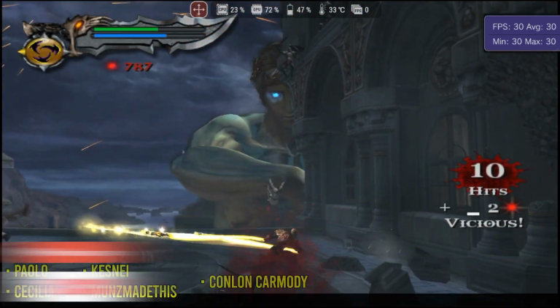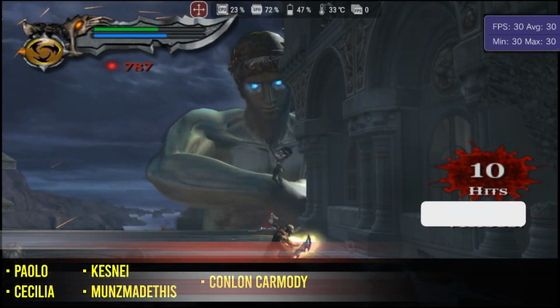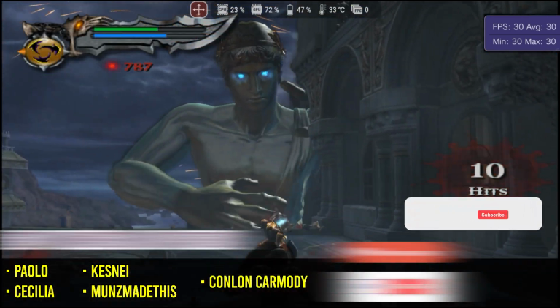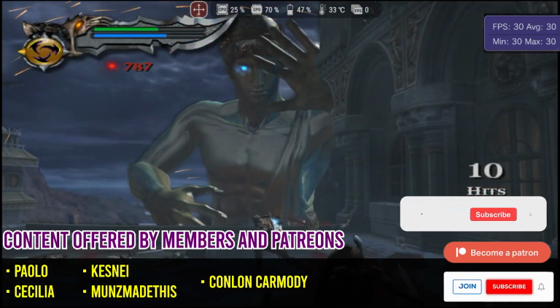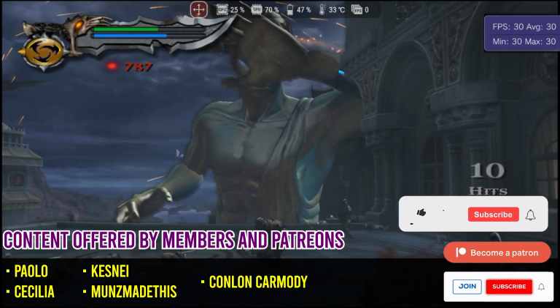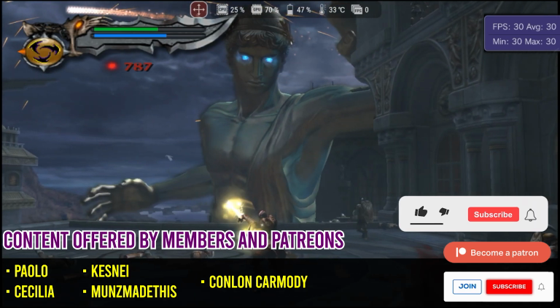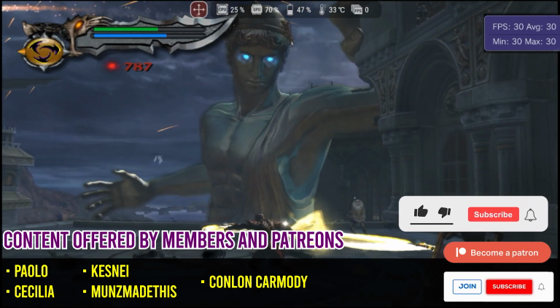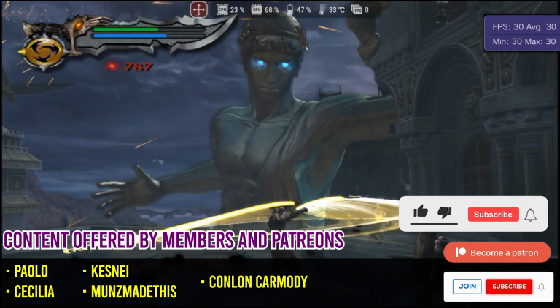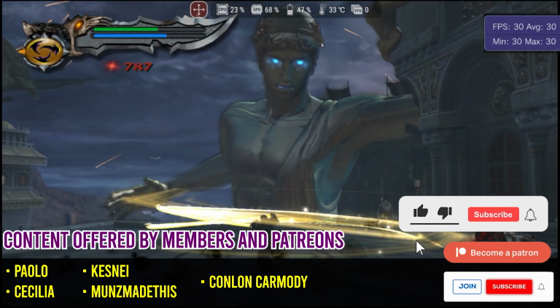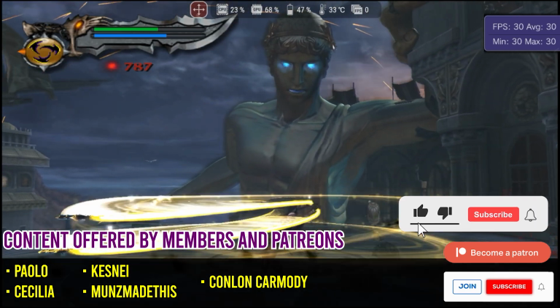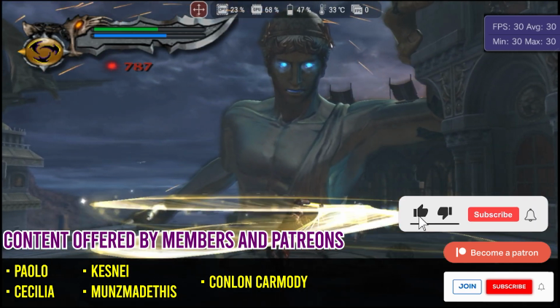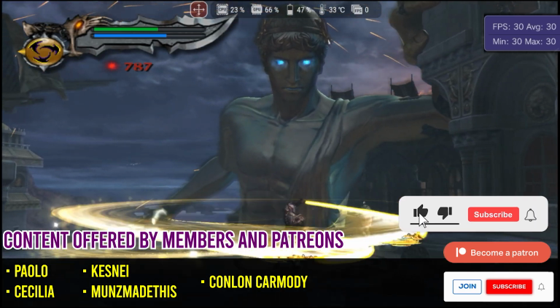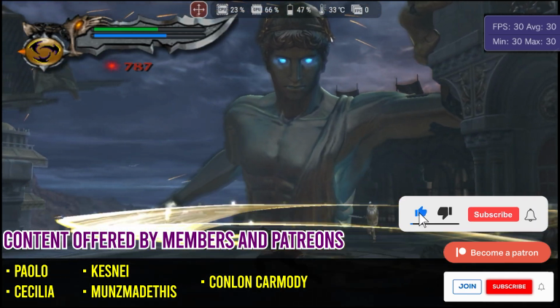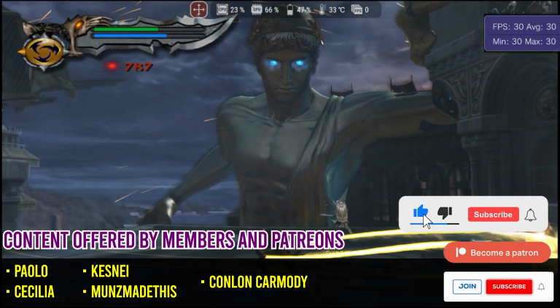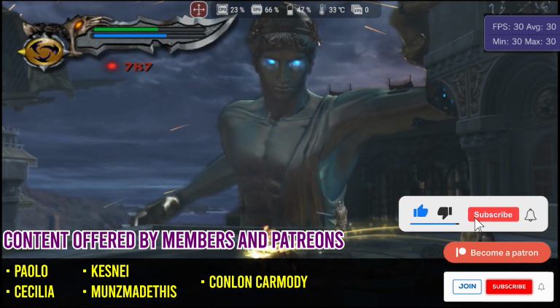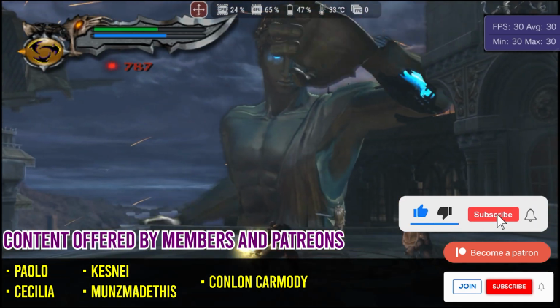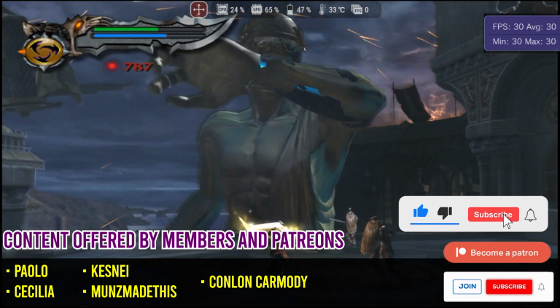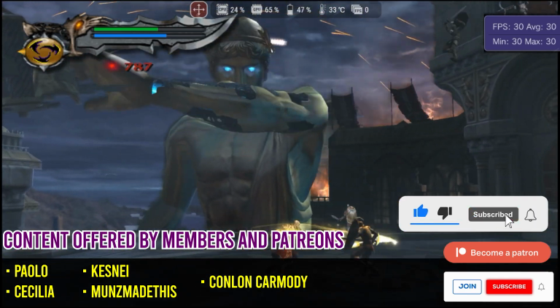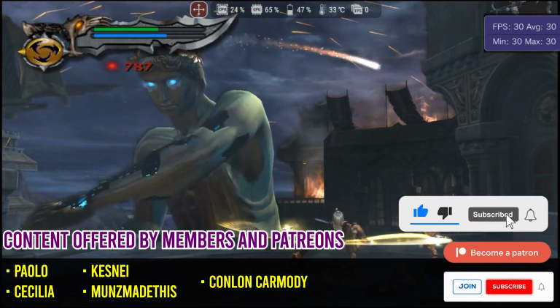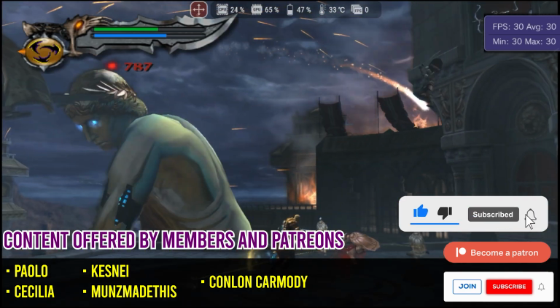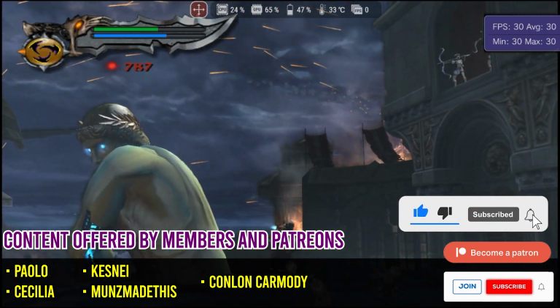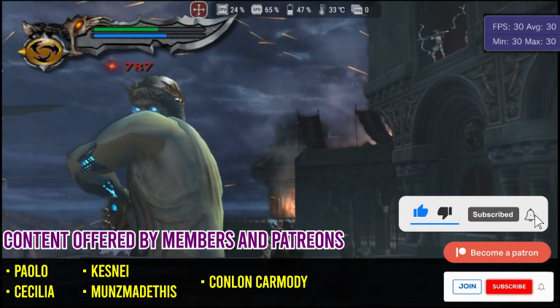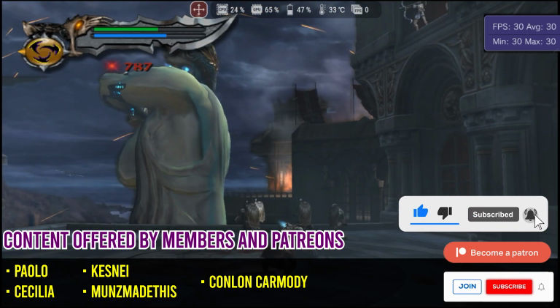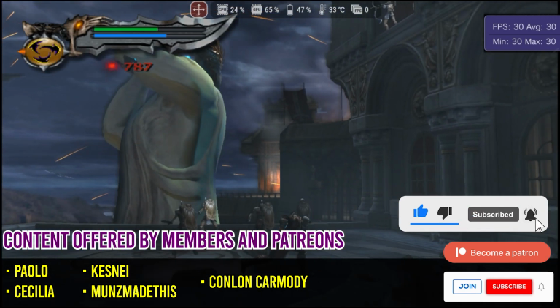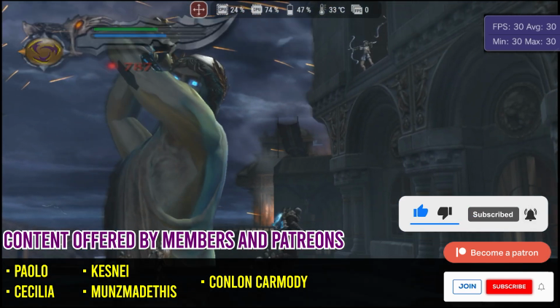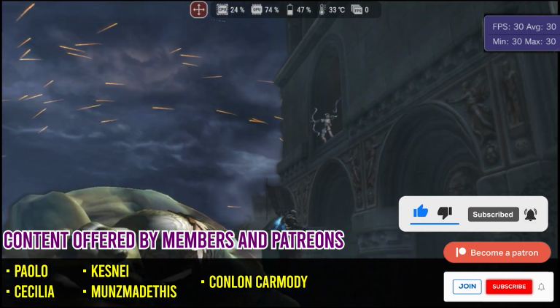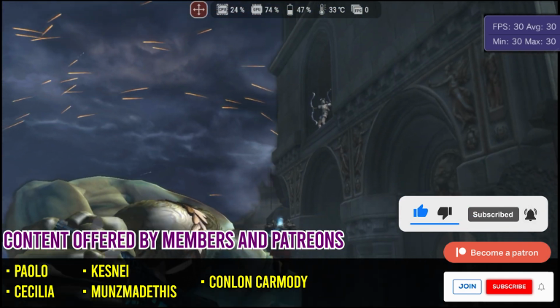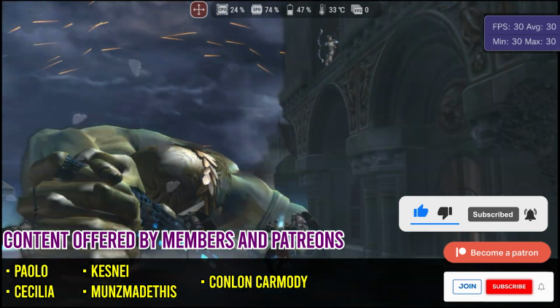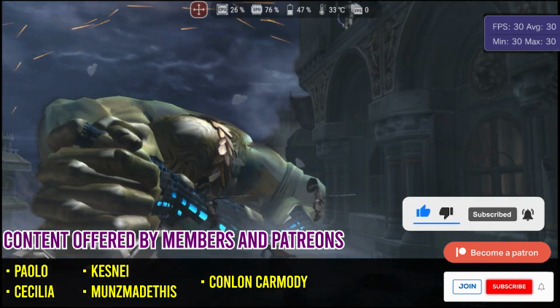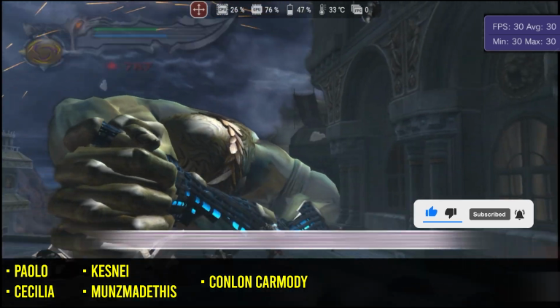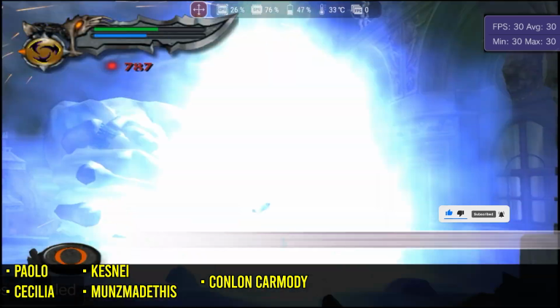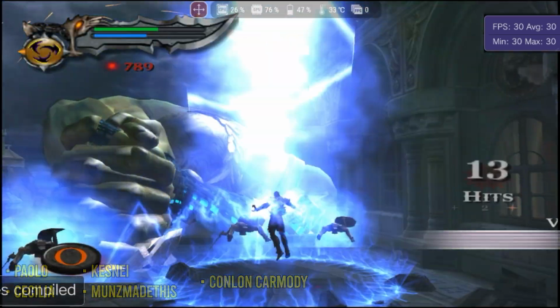And that wraps up the video, folks. If you enjoyed the content, don't forget to leave a like to help promote my work and subscribe to the channel. Thanks for watching, and see you in the next video.